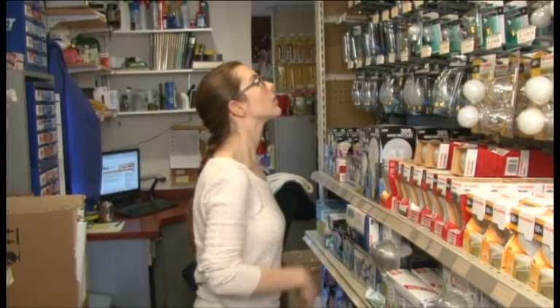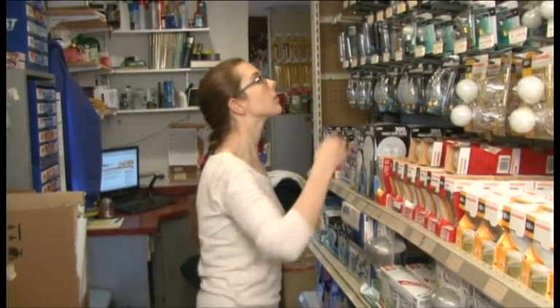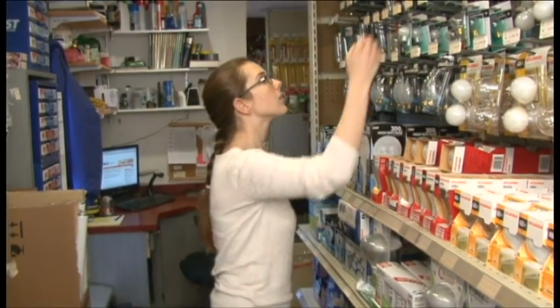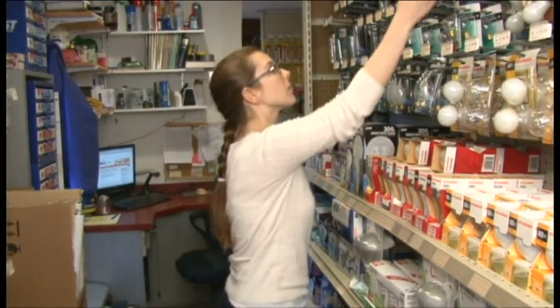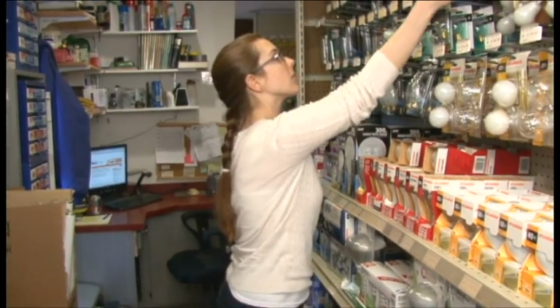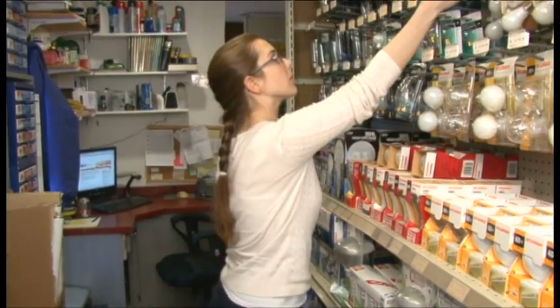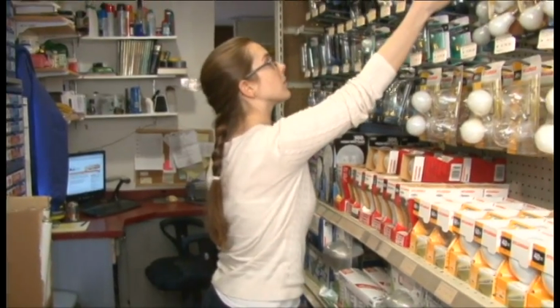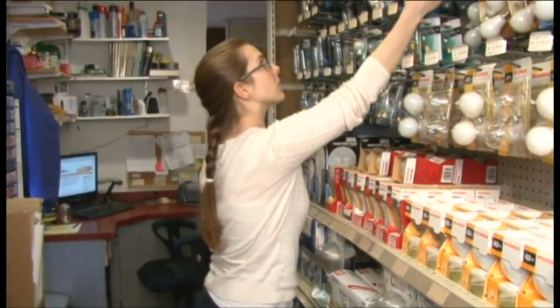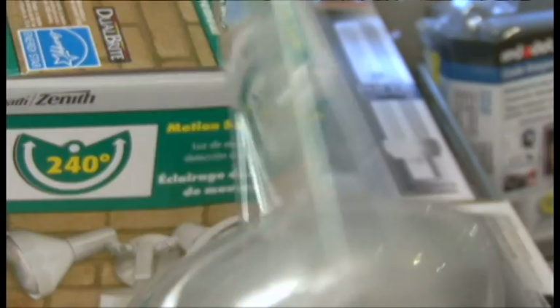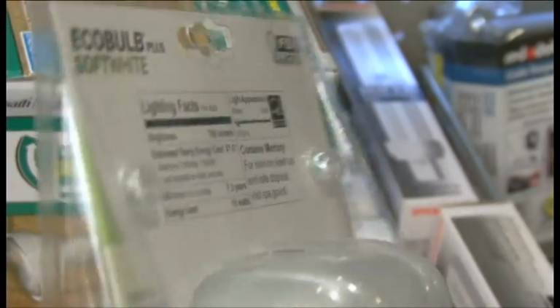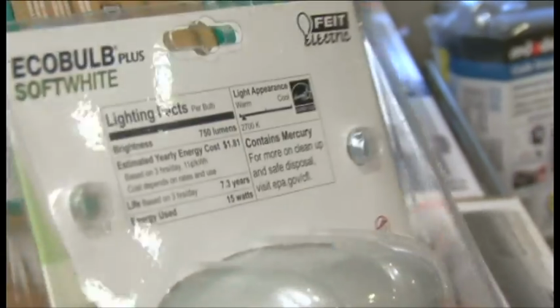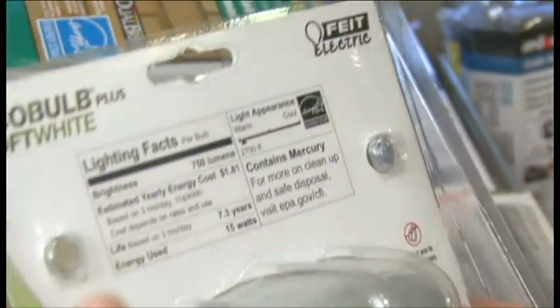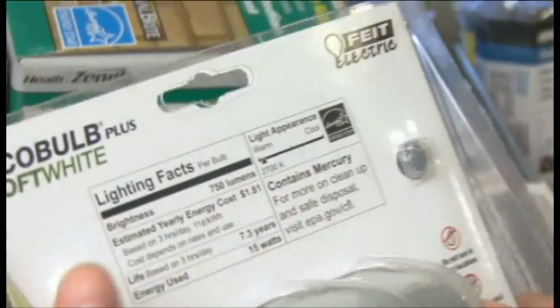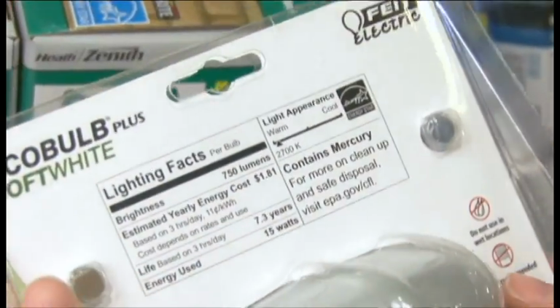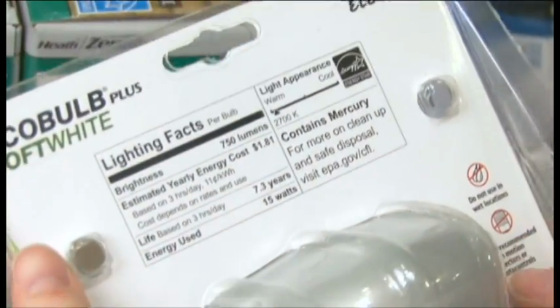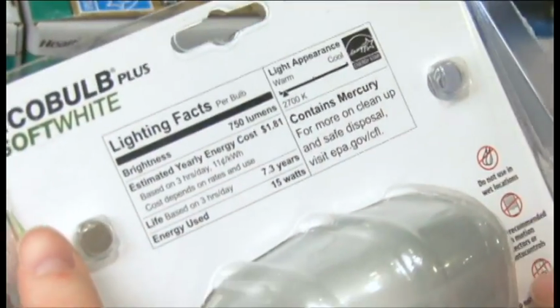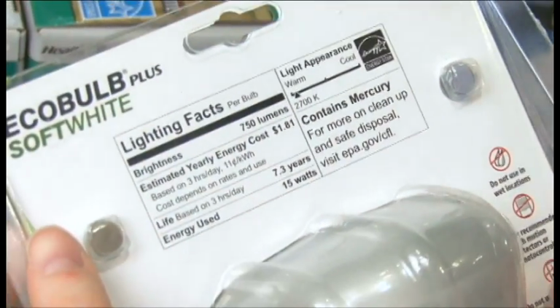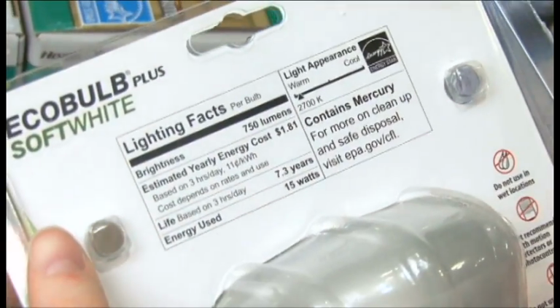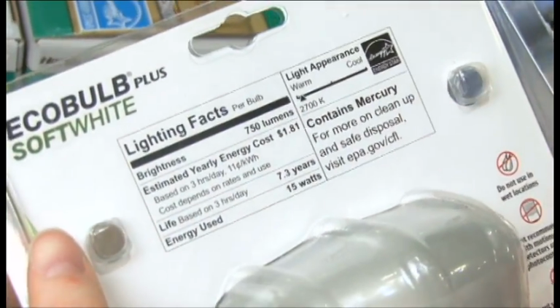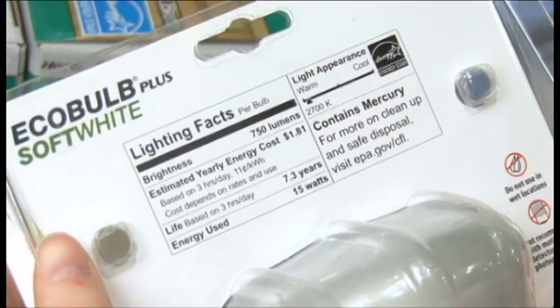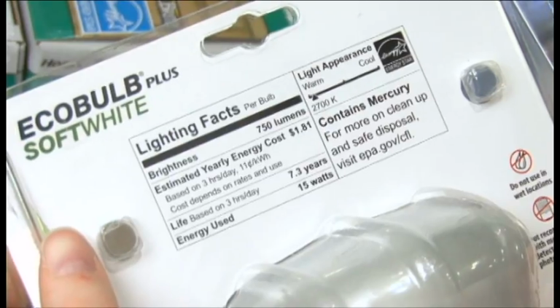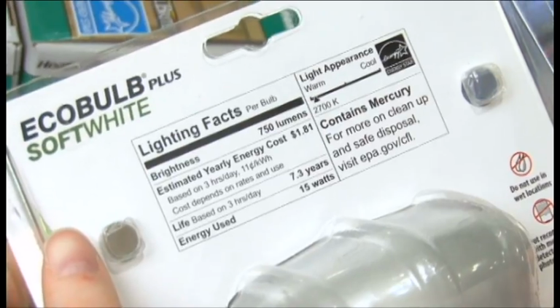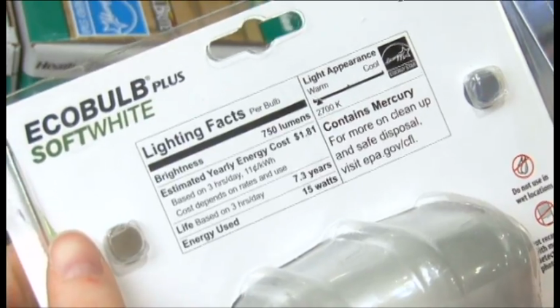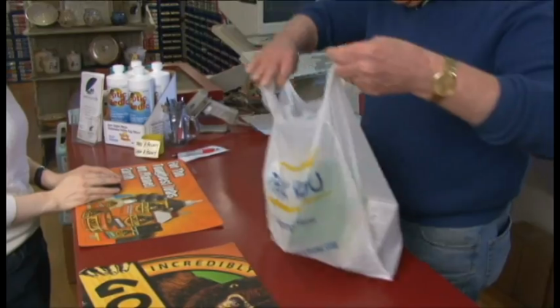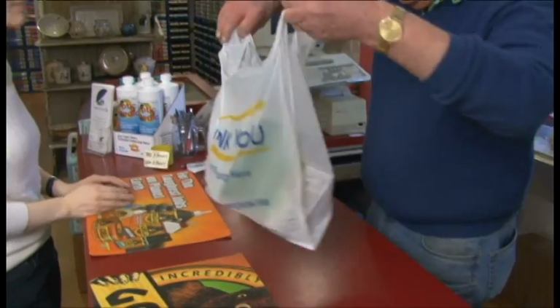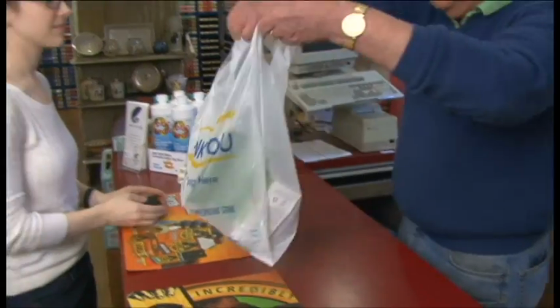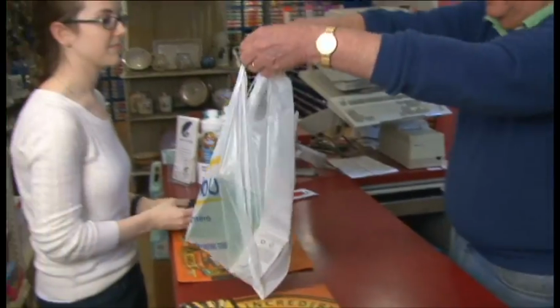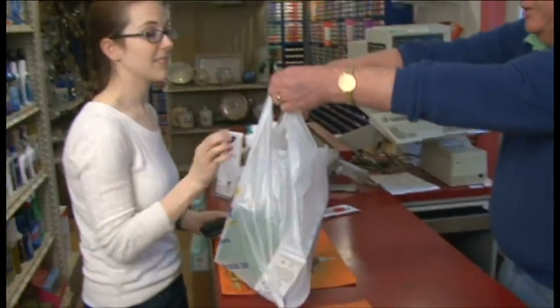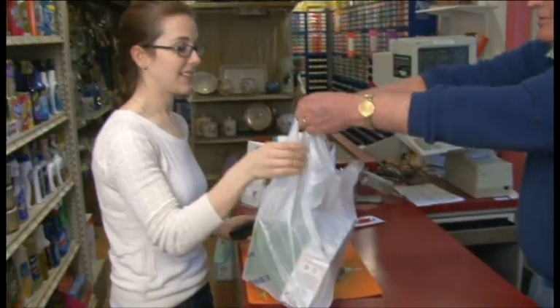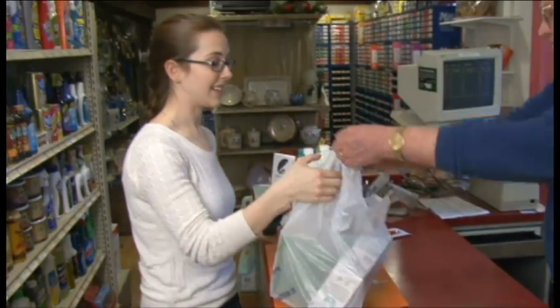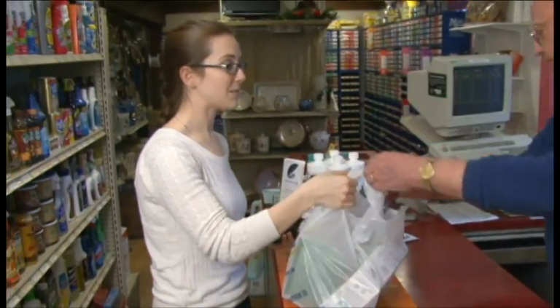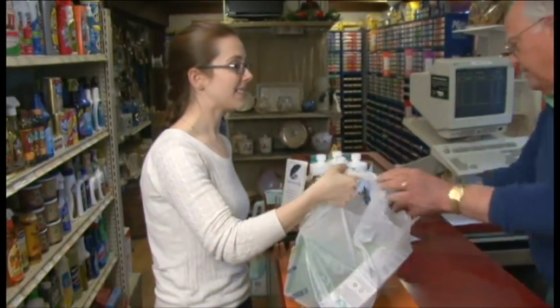So when you see all the new energy-efficient lighting choices in your store, look for the lighting labels to help you take a simple step to save energy and money.